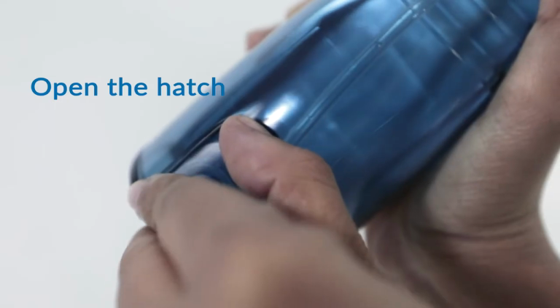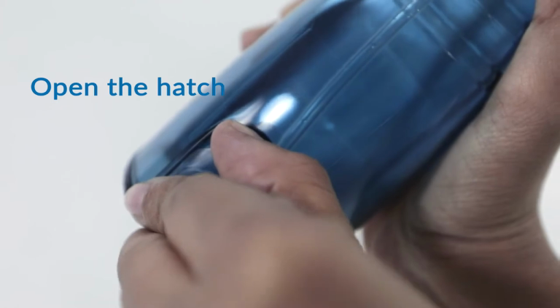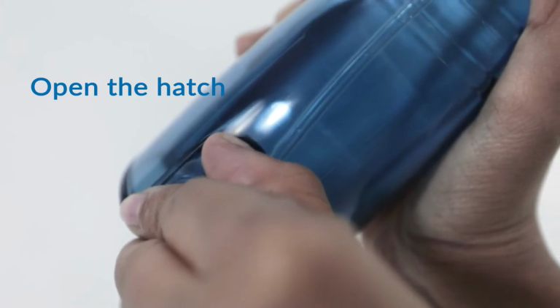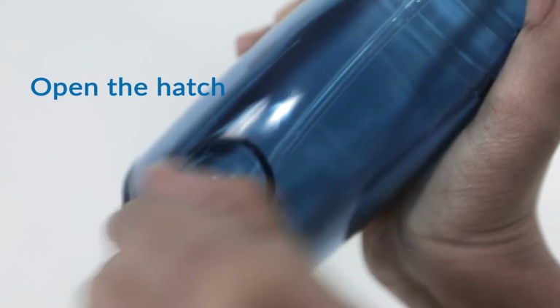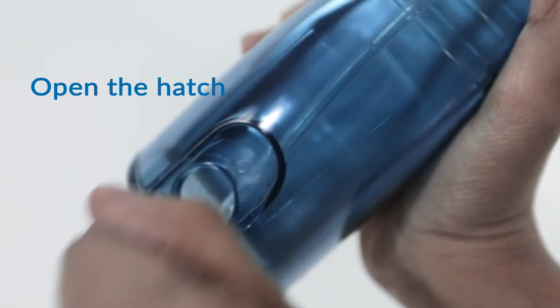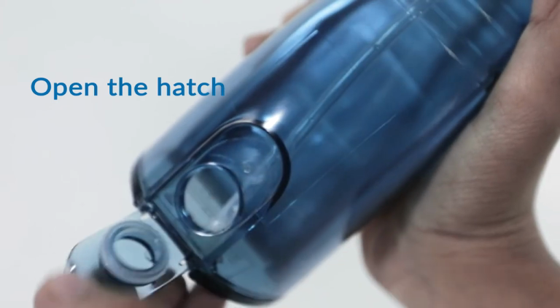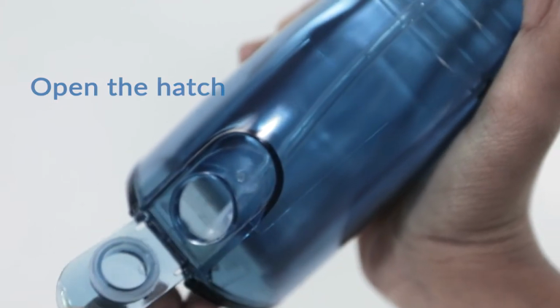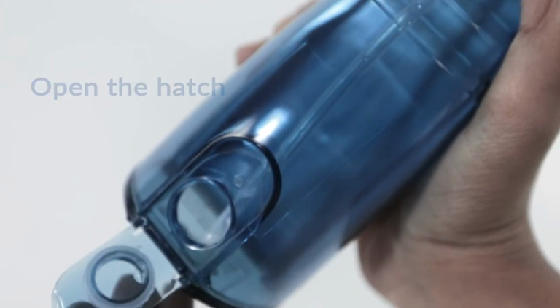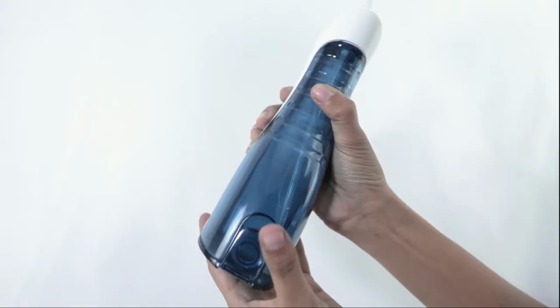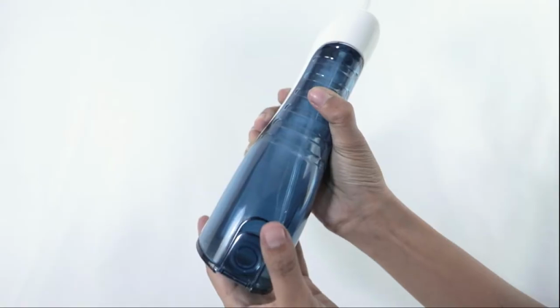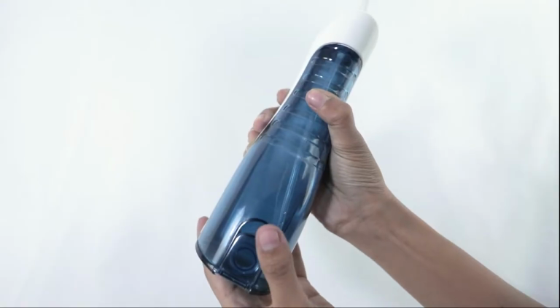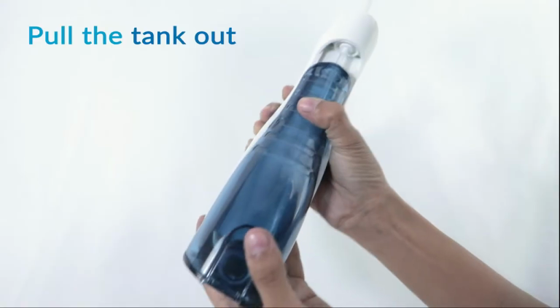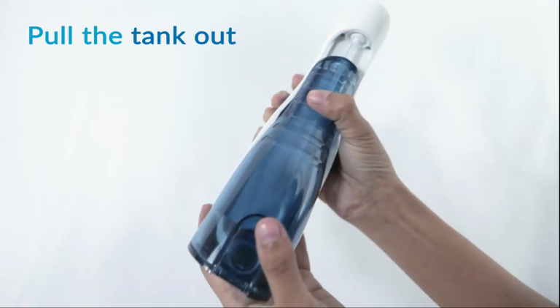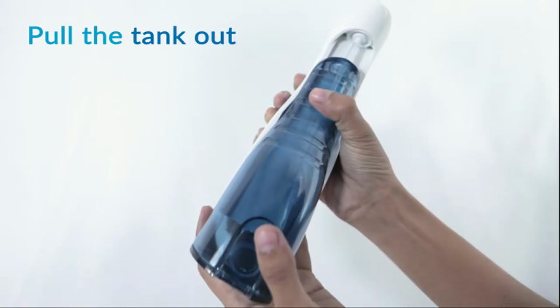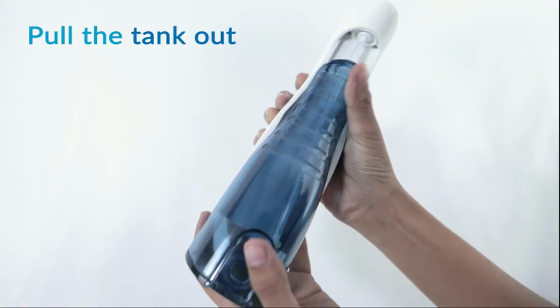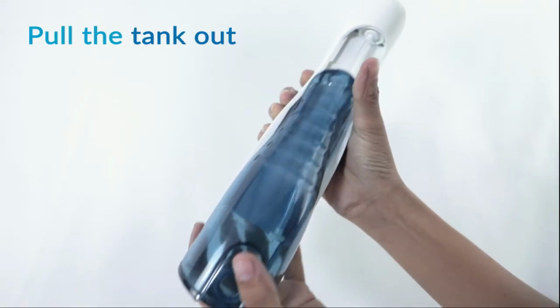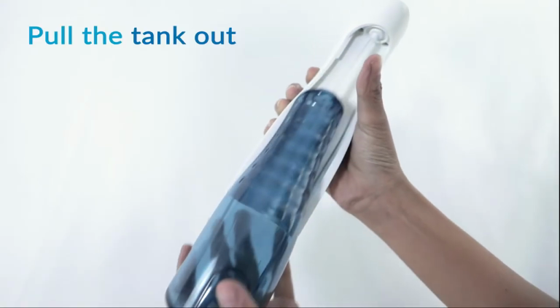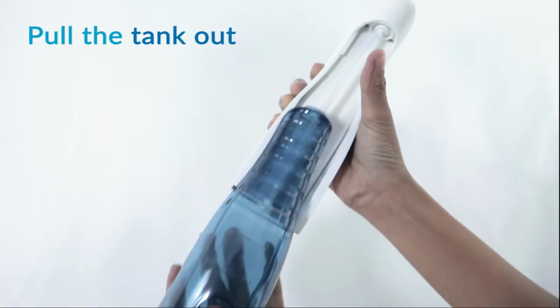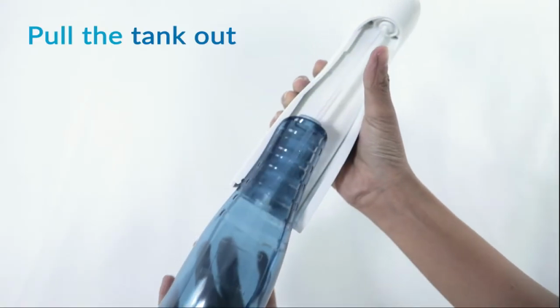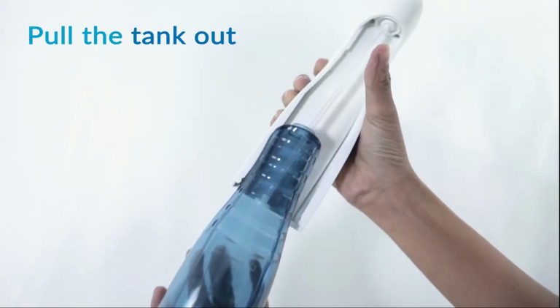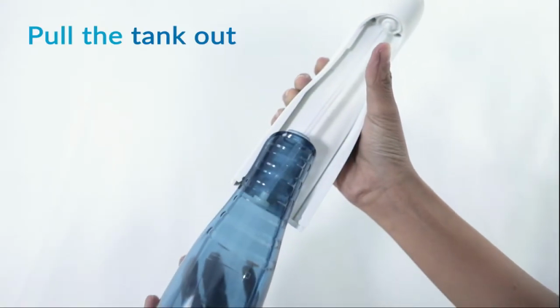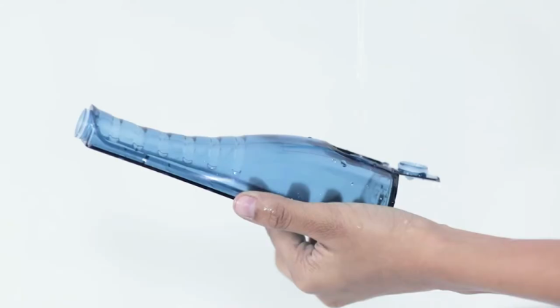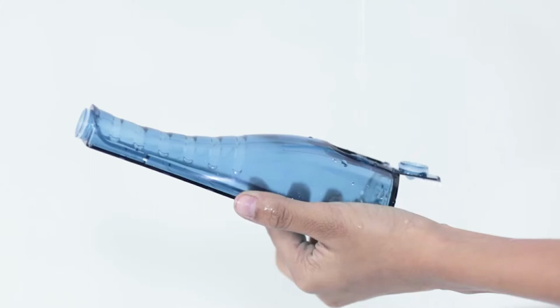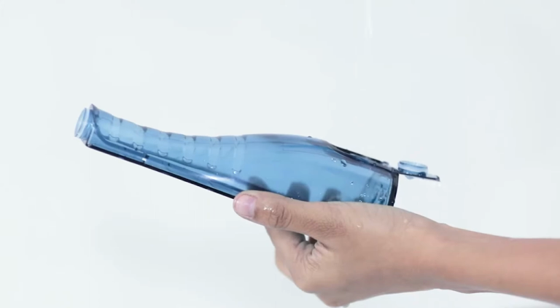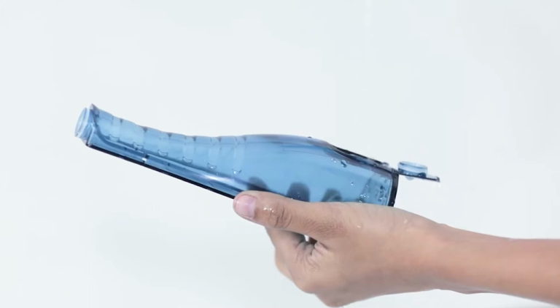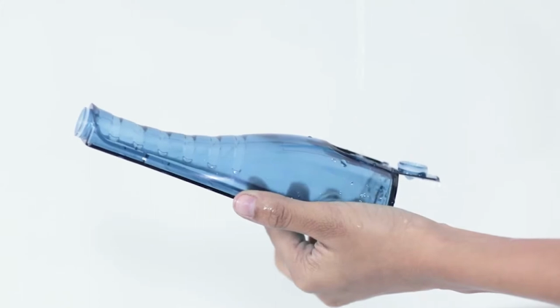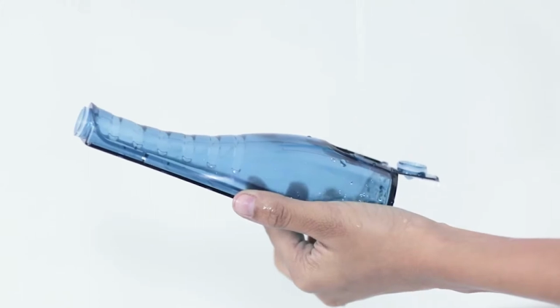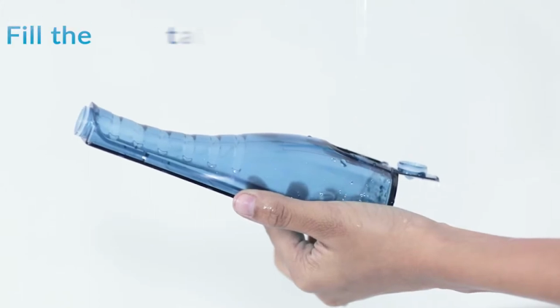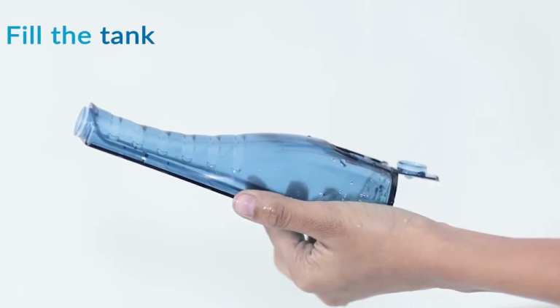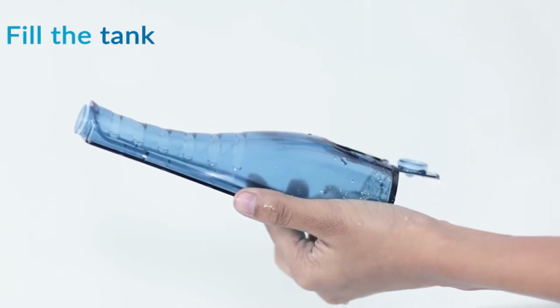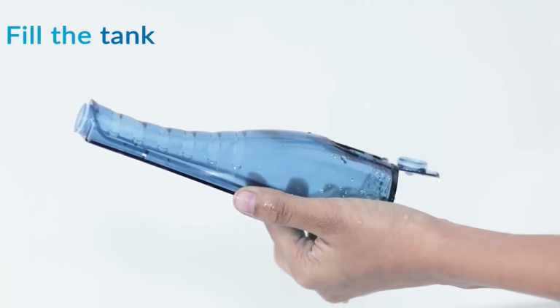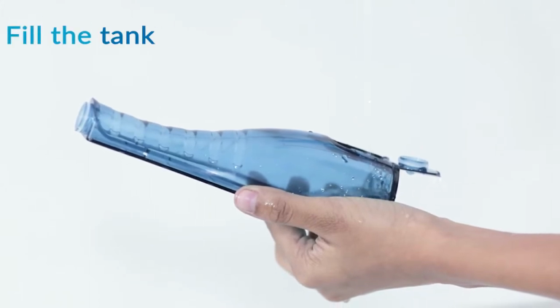Step 2: open the water tank cap, or you can slide the water tank down off the unit and fill the tank with water.